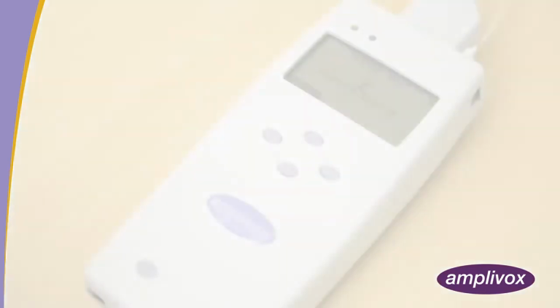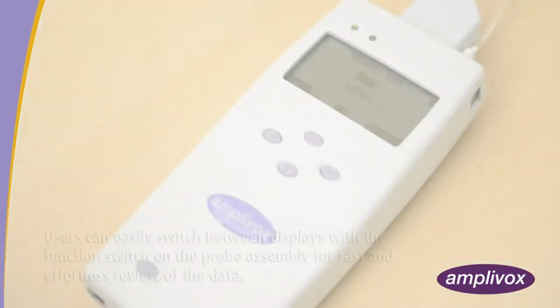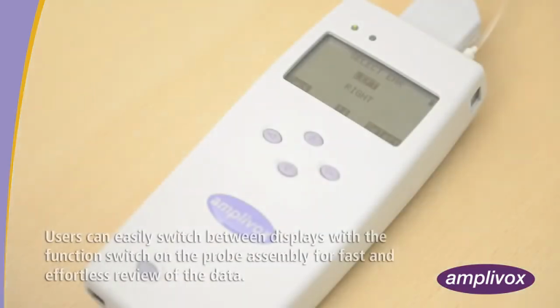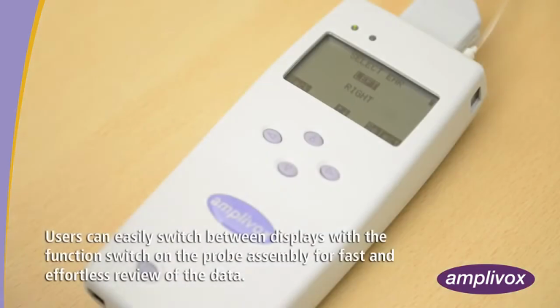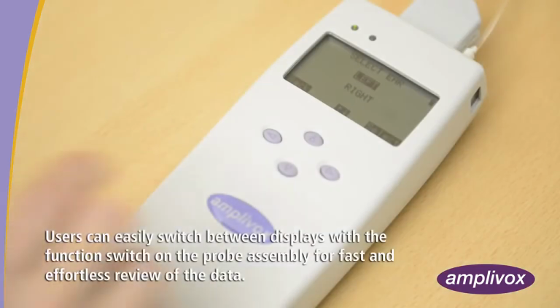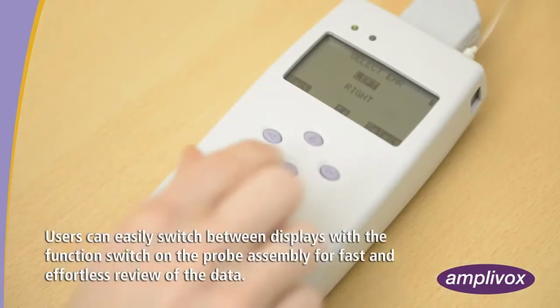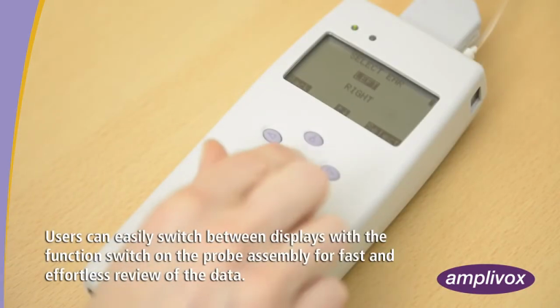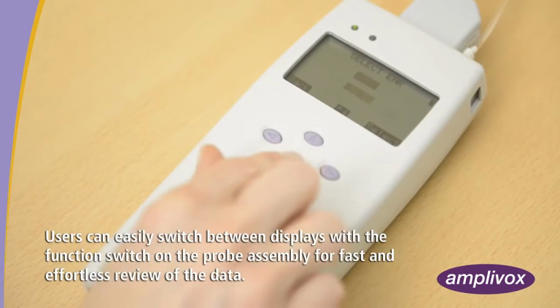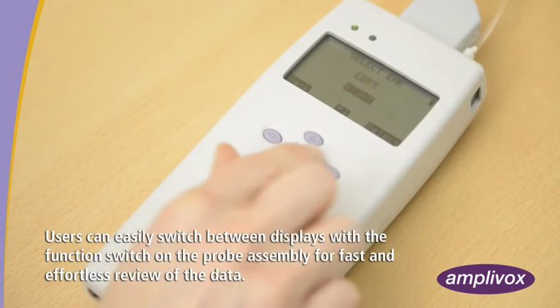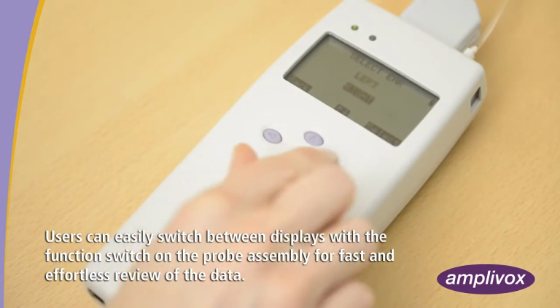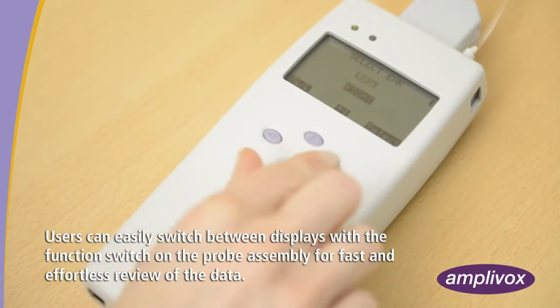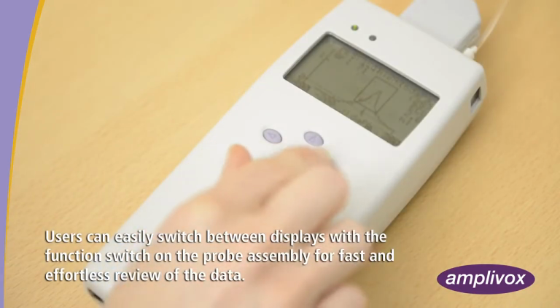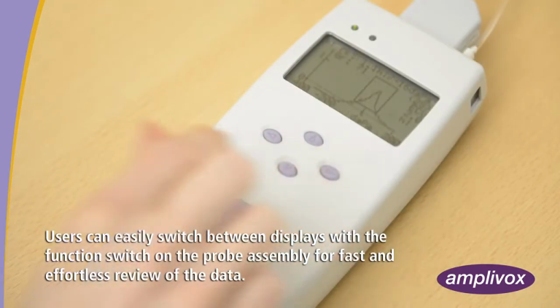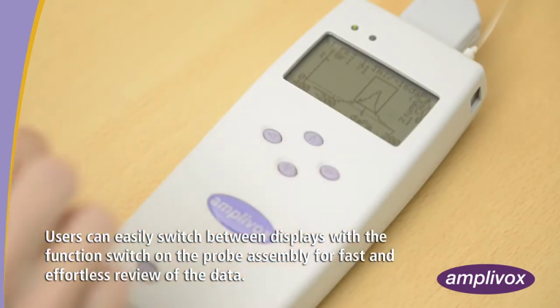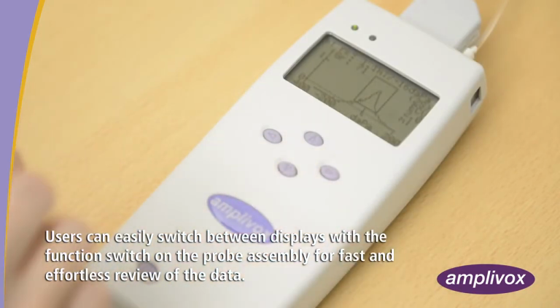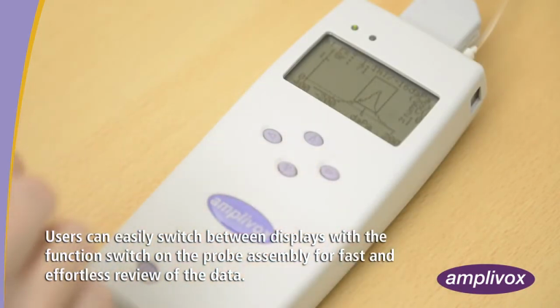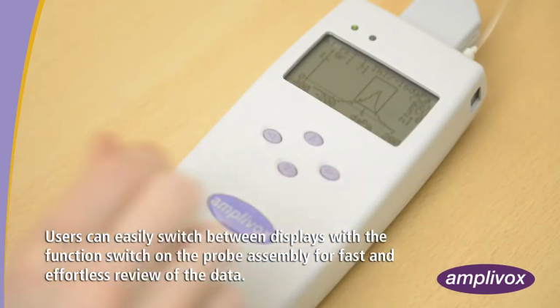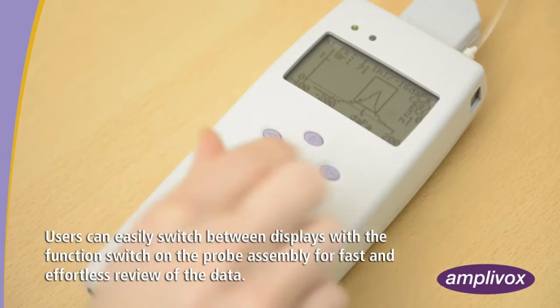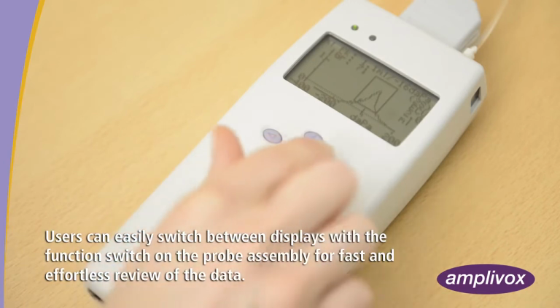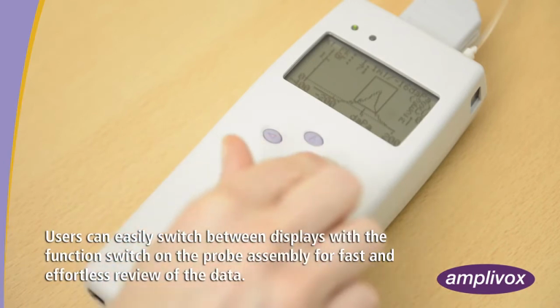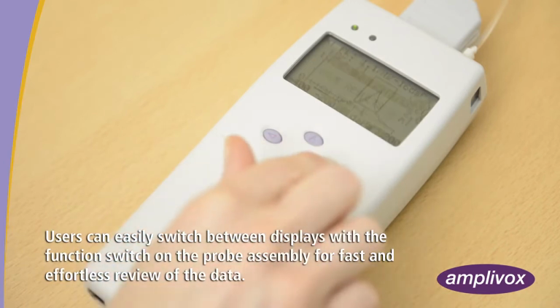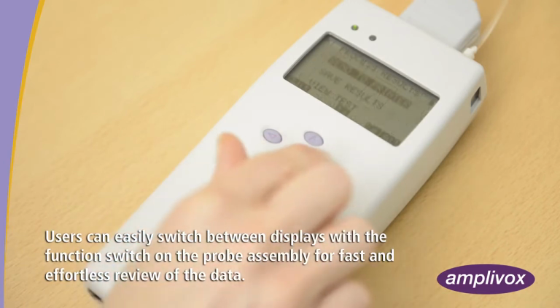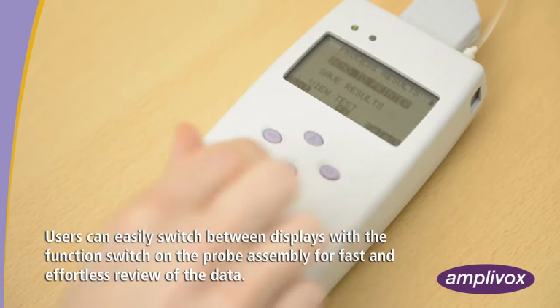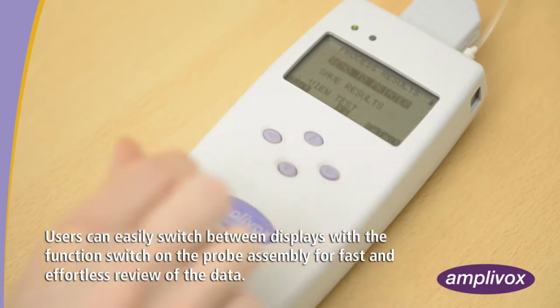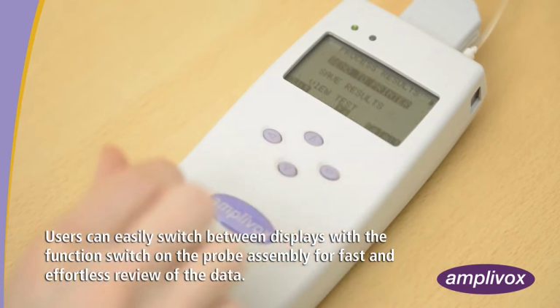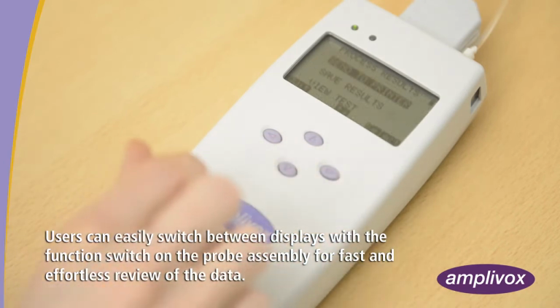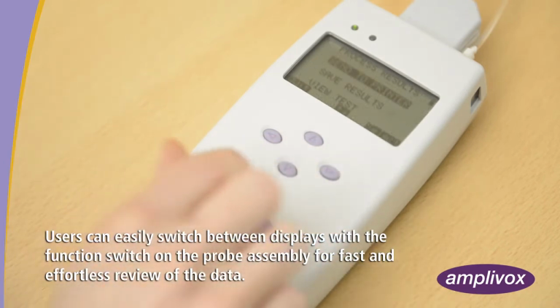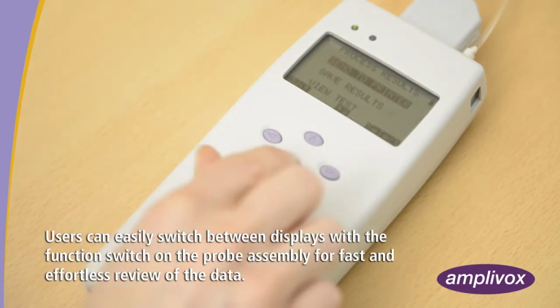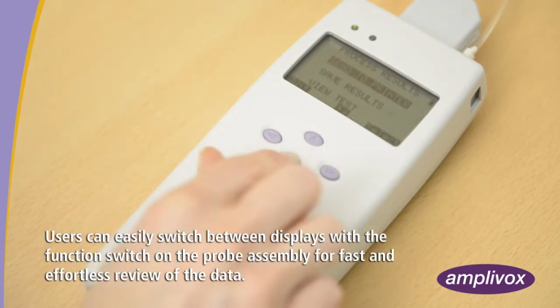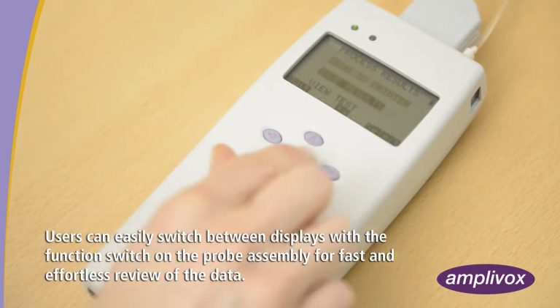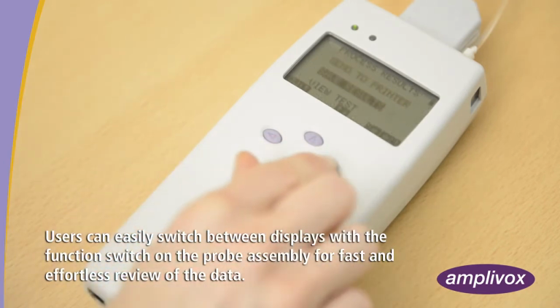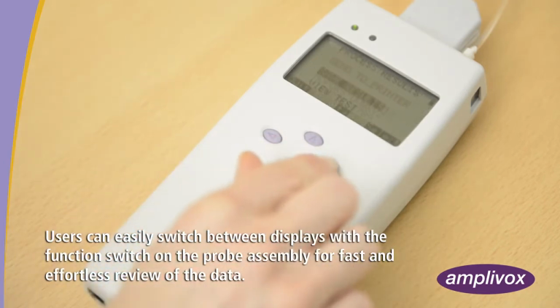Users can easily switch between displays with the function switch on the probe assembly for fast and effortless review of the data.